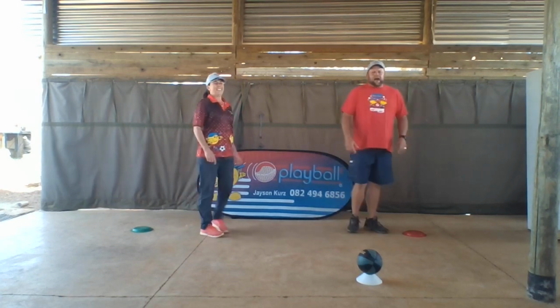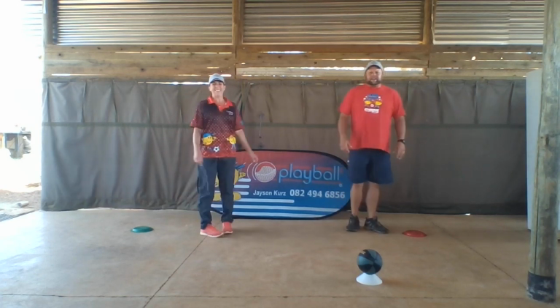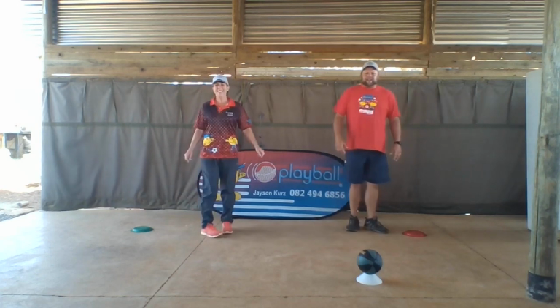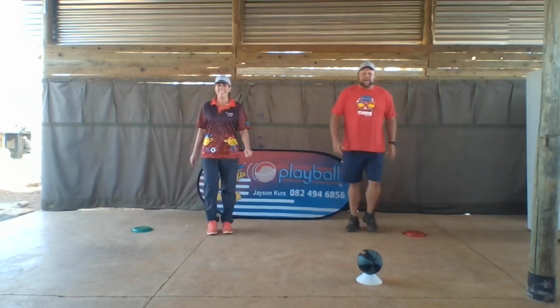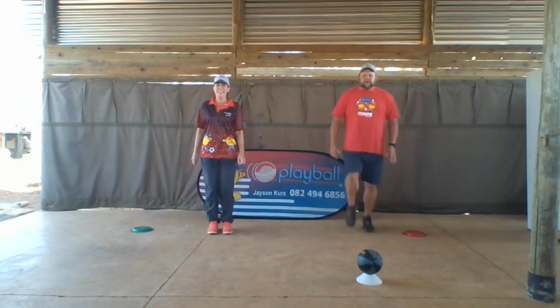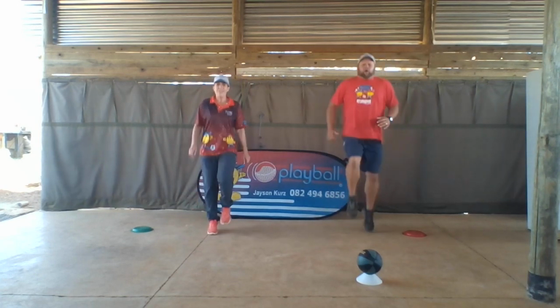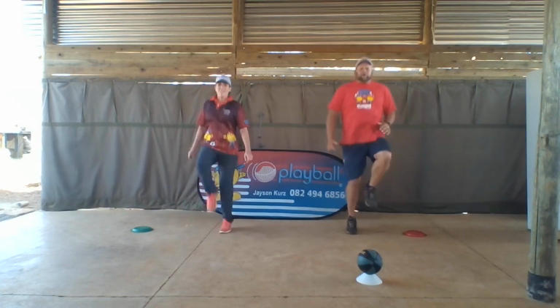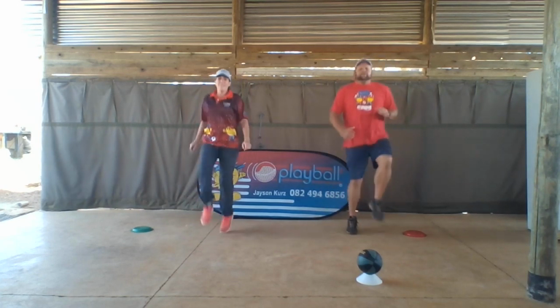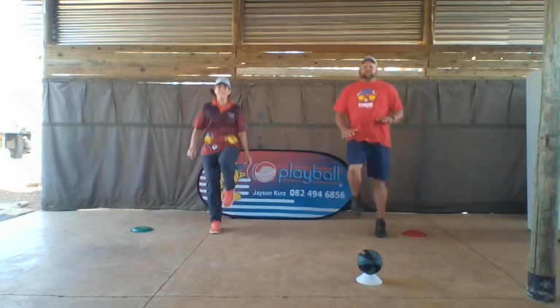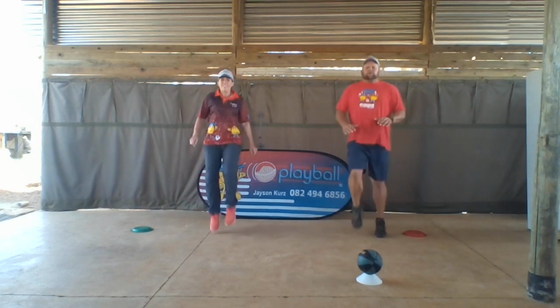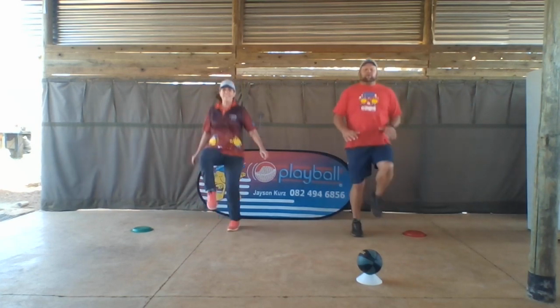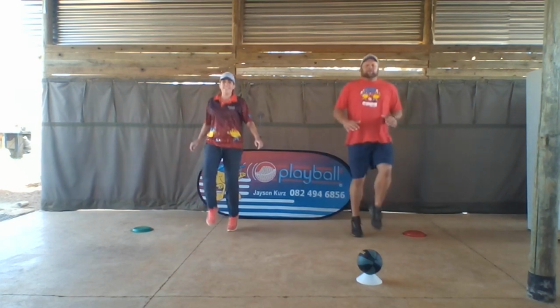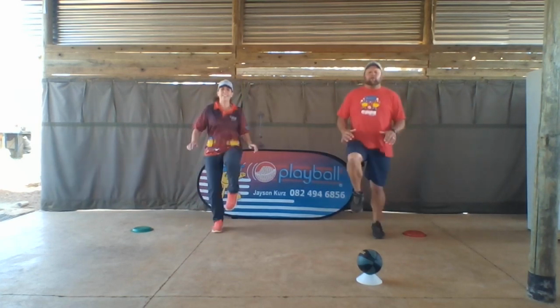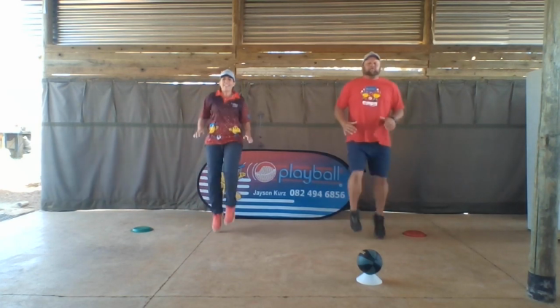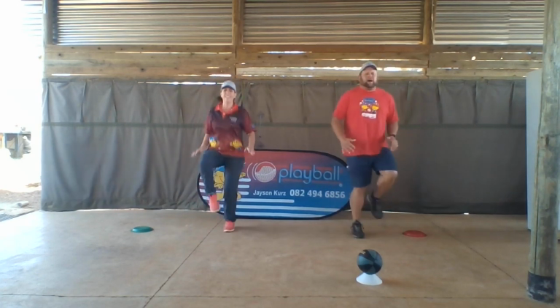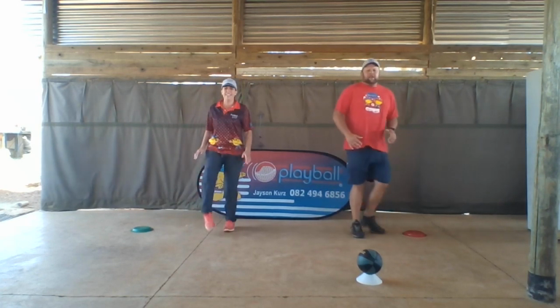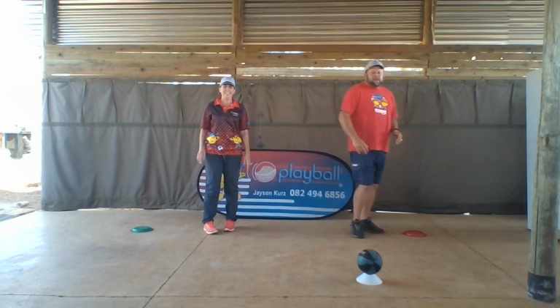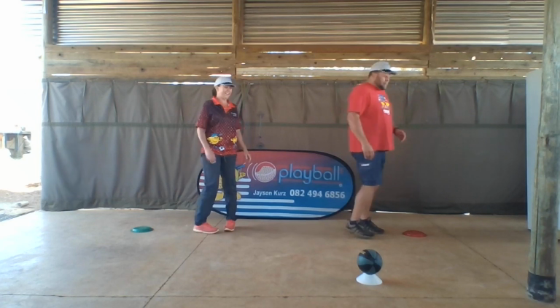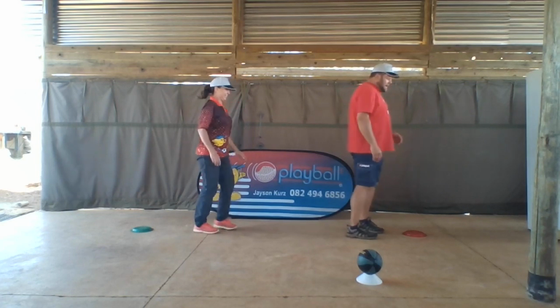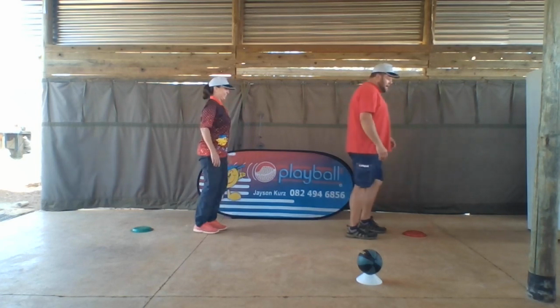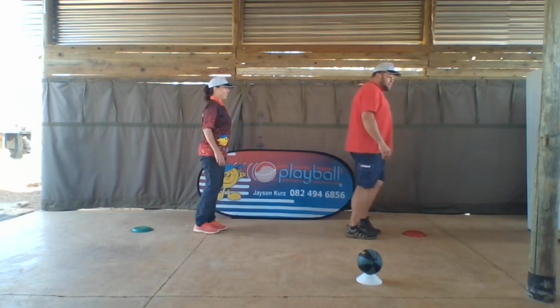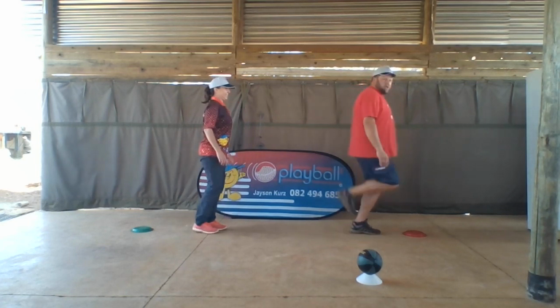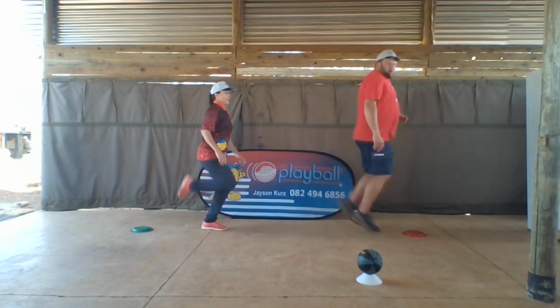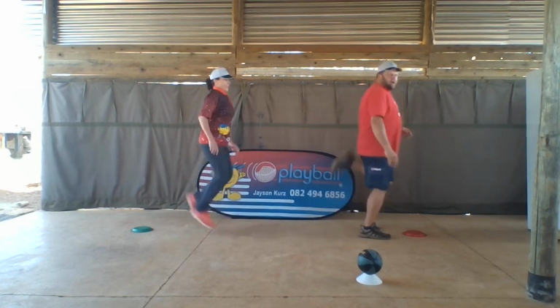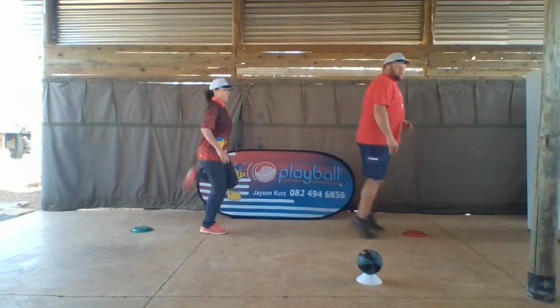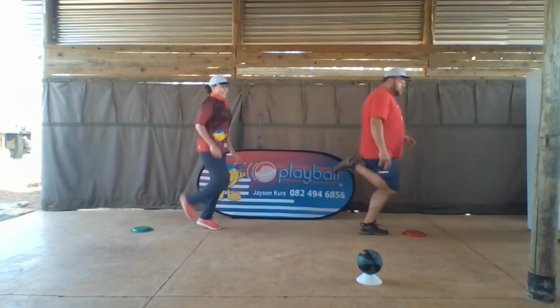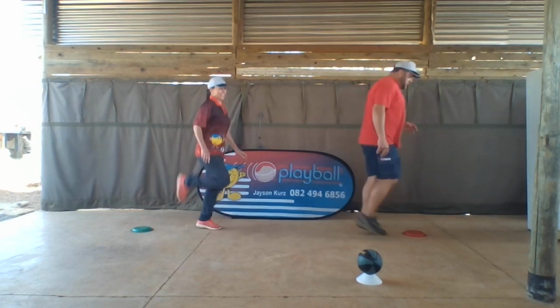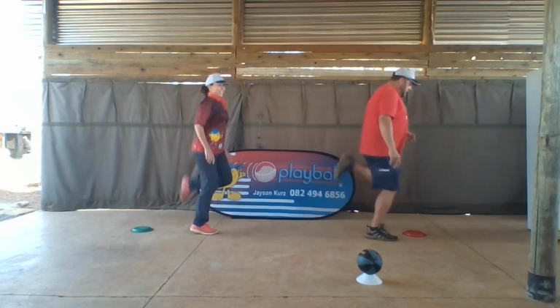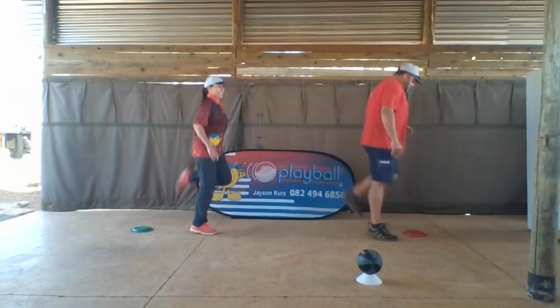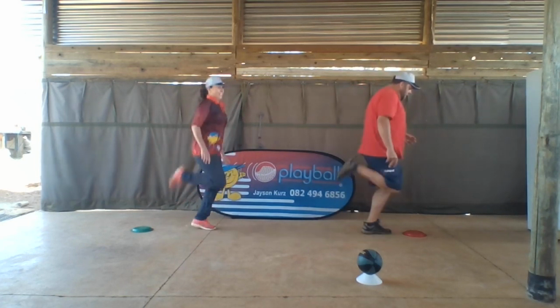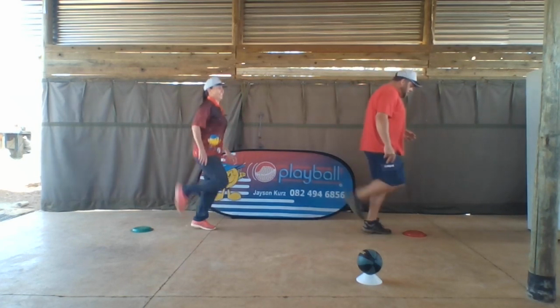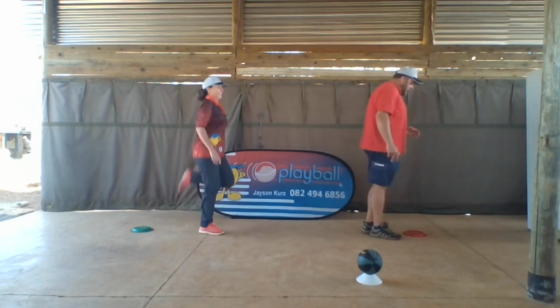High knees again — one, two, three, four, five. Then we're going to kick our bum — one, two, three, four, five.